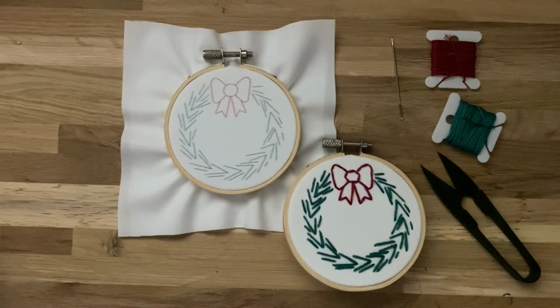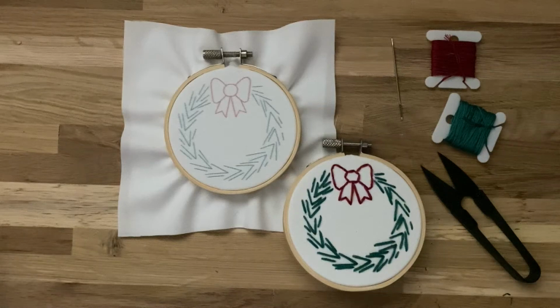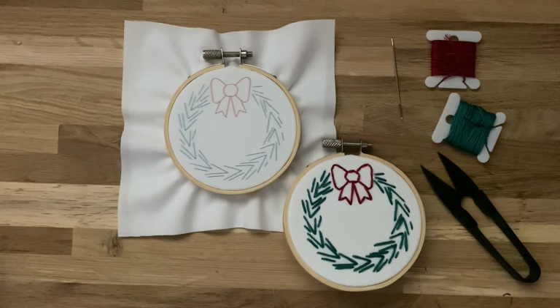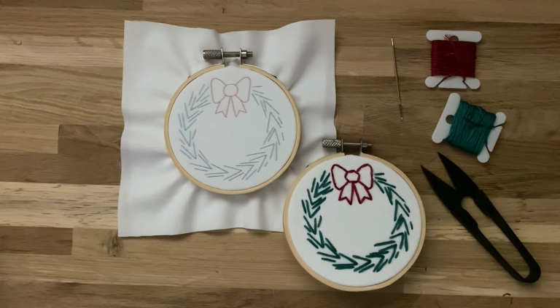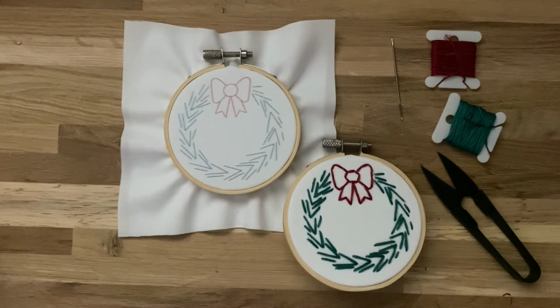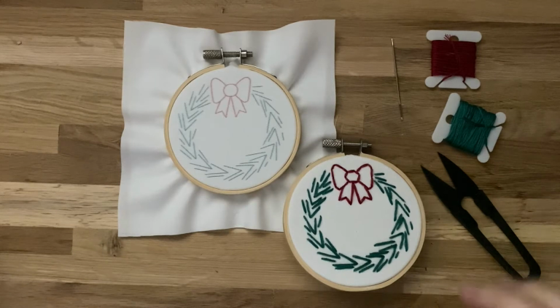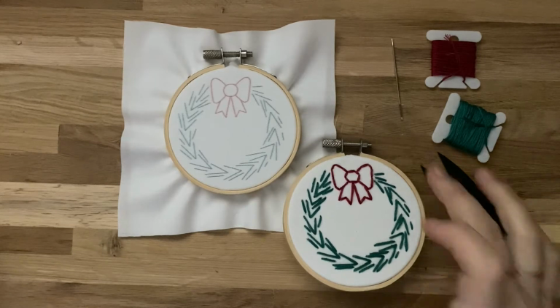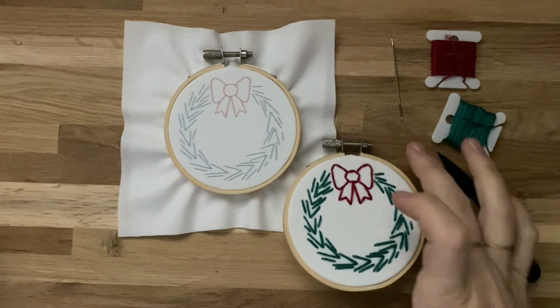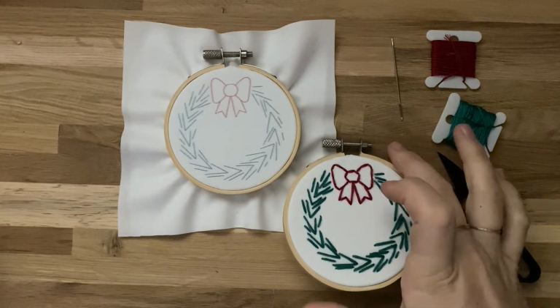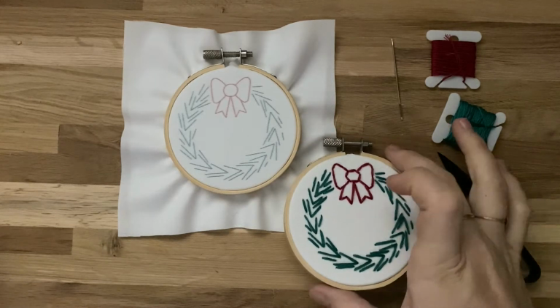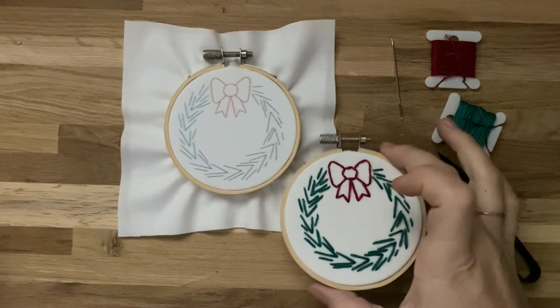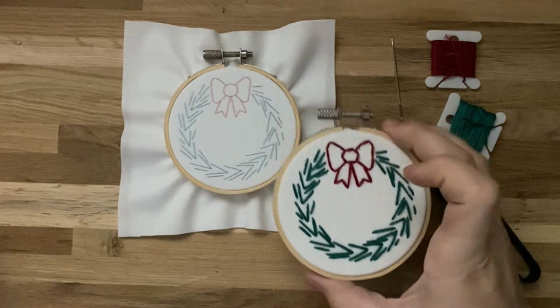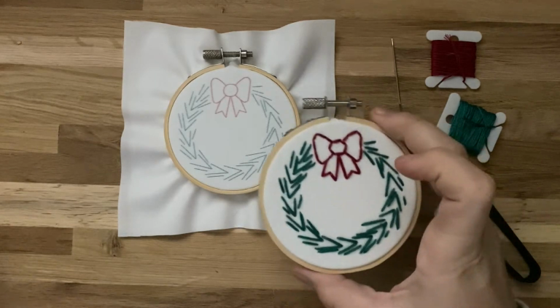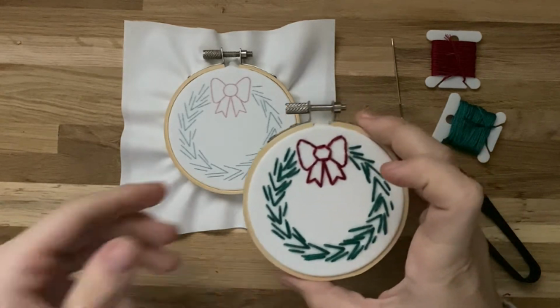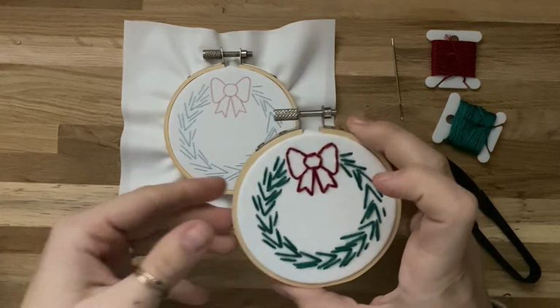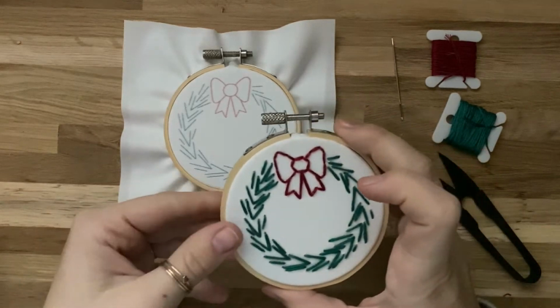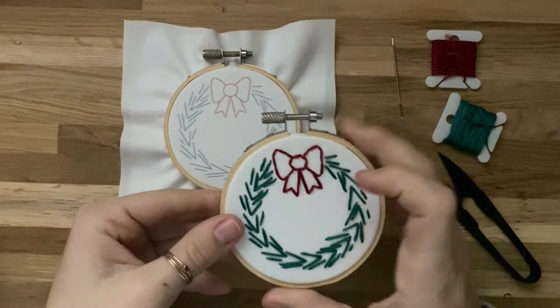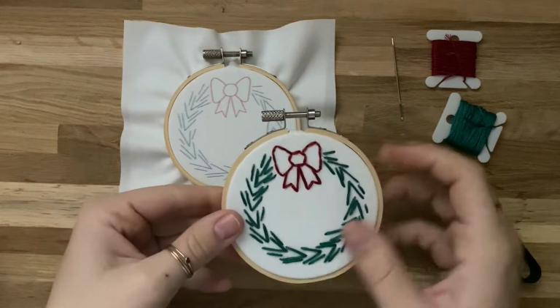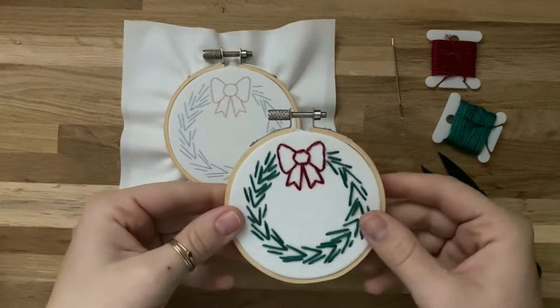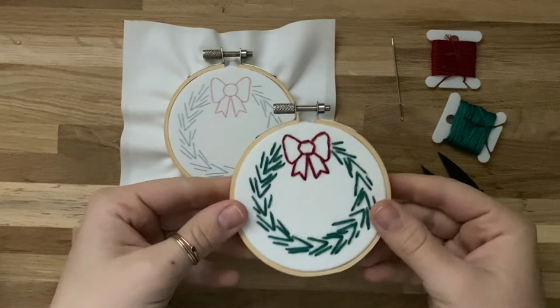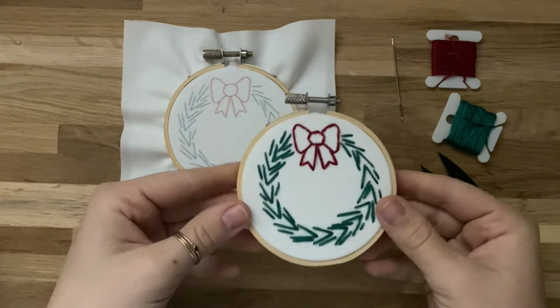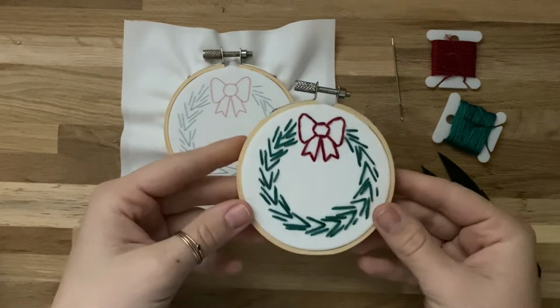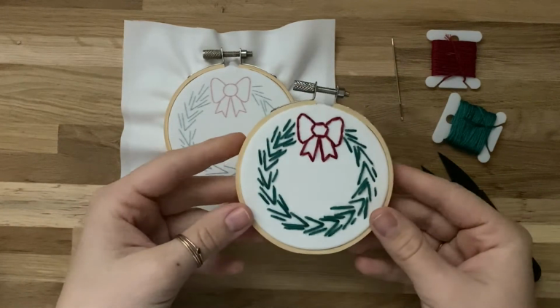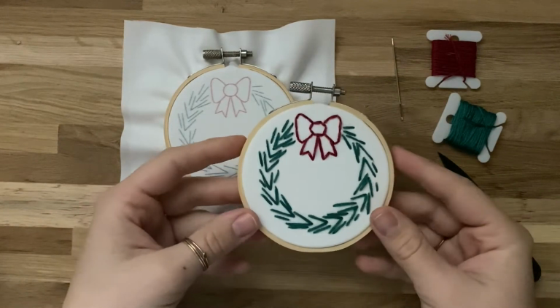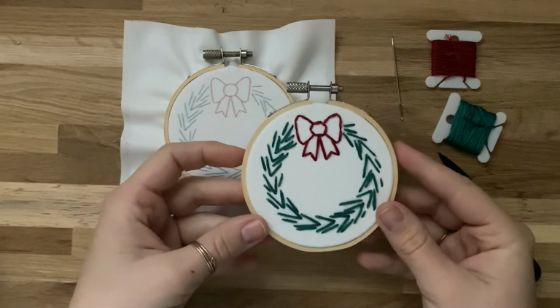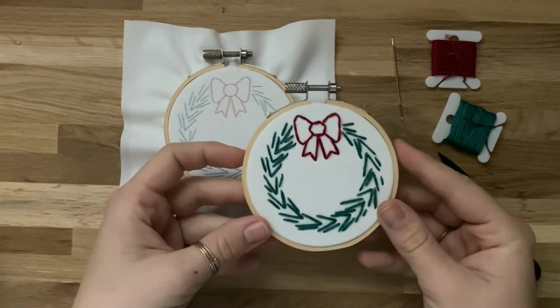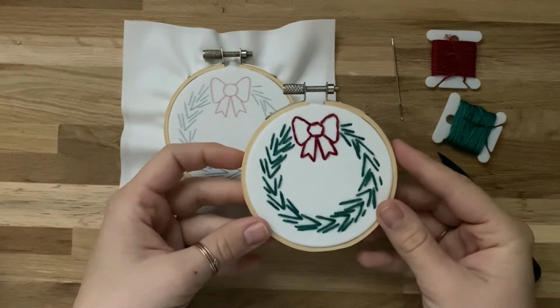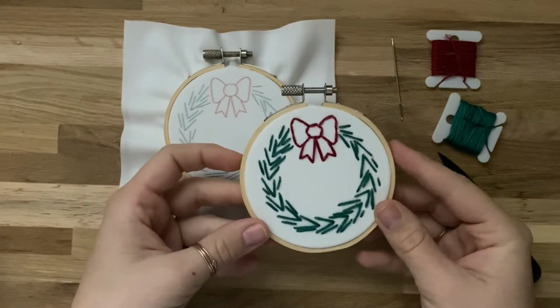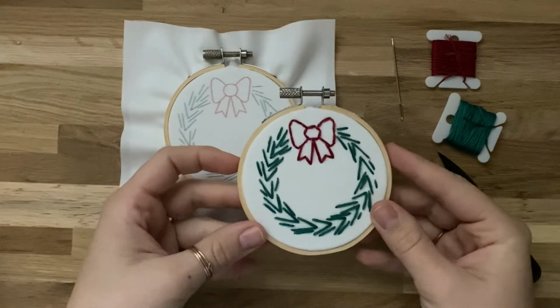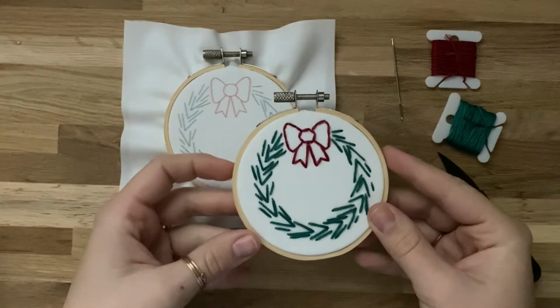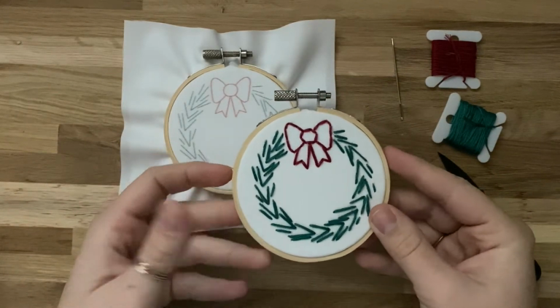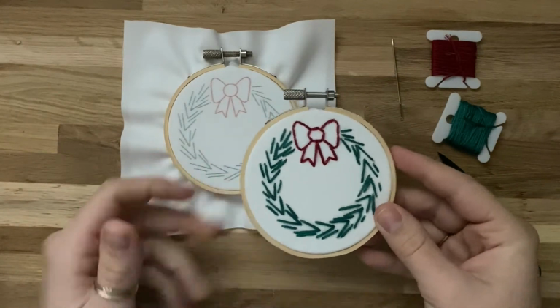This video tutorial is going to teach you how to make this wreath ornament, perfect for Christmas.